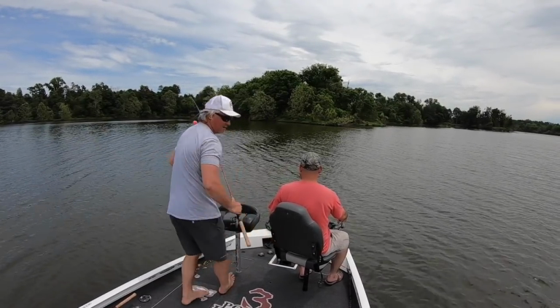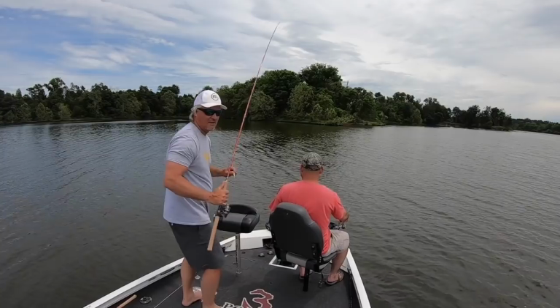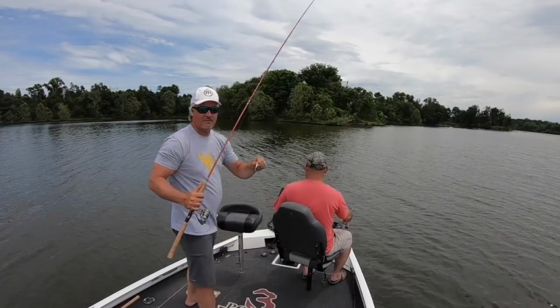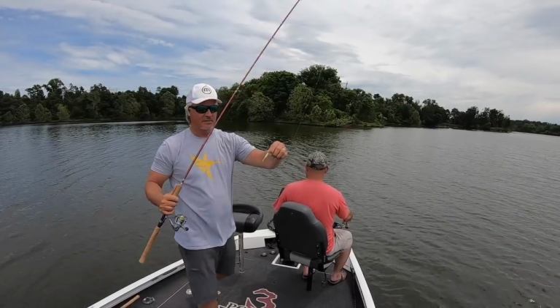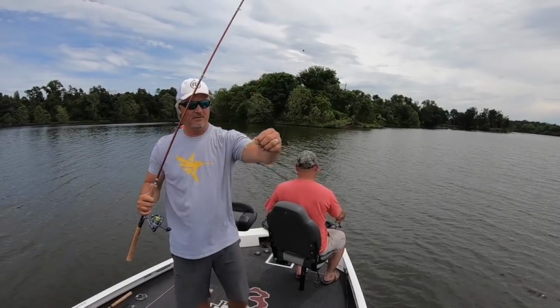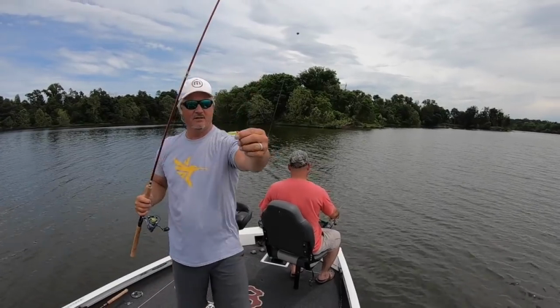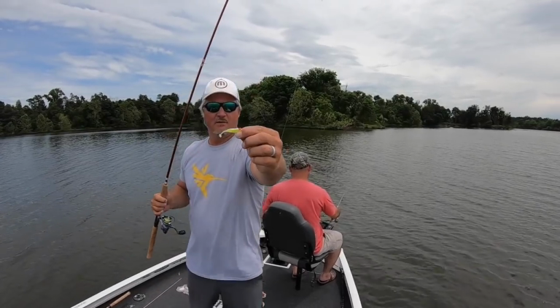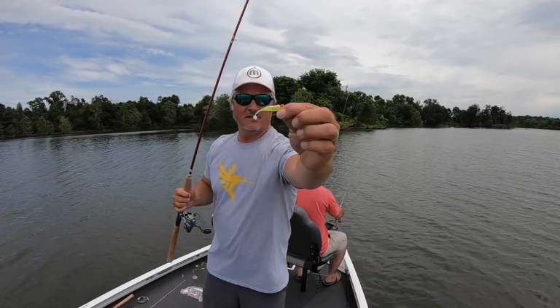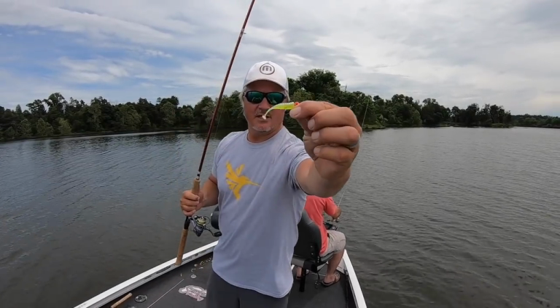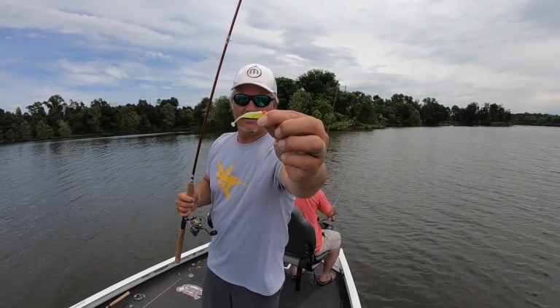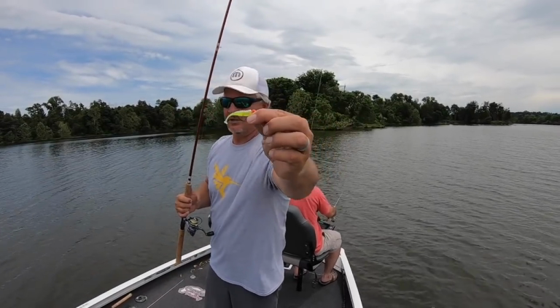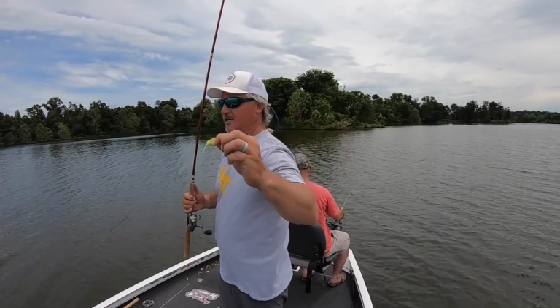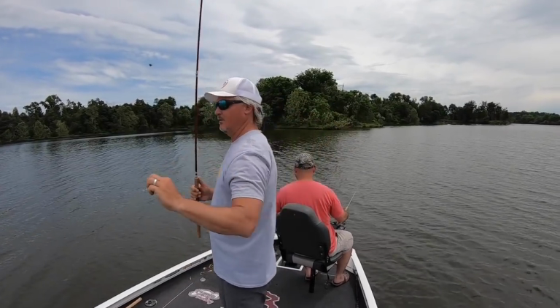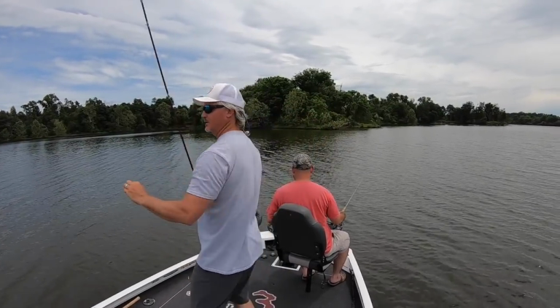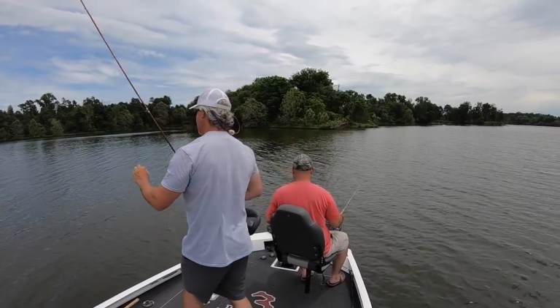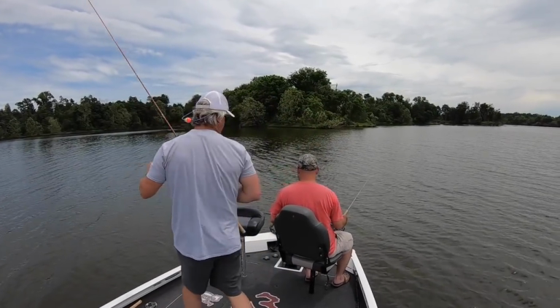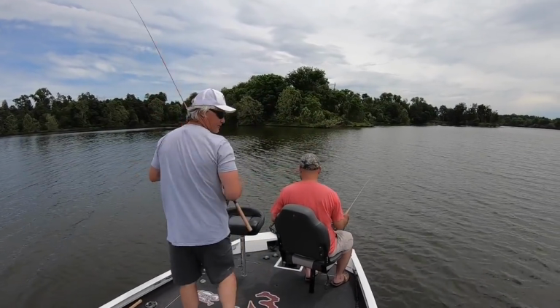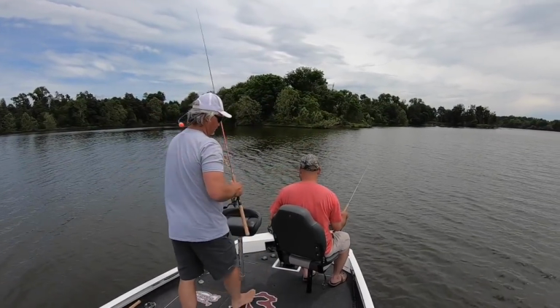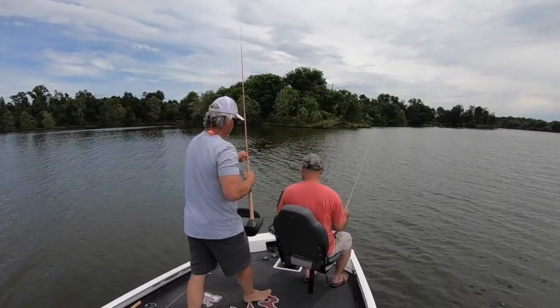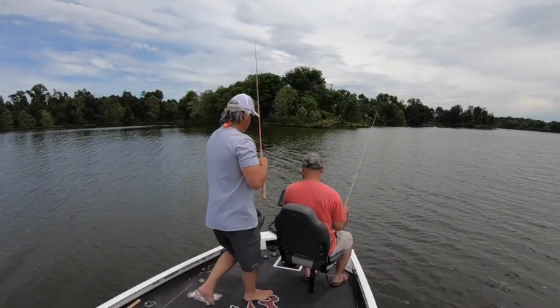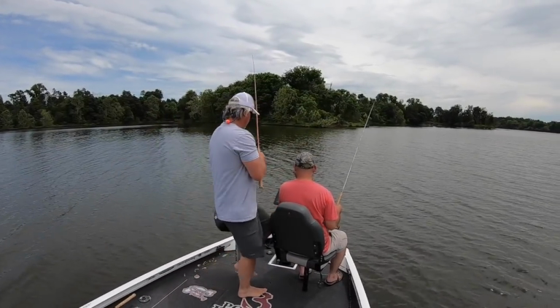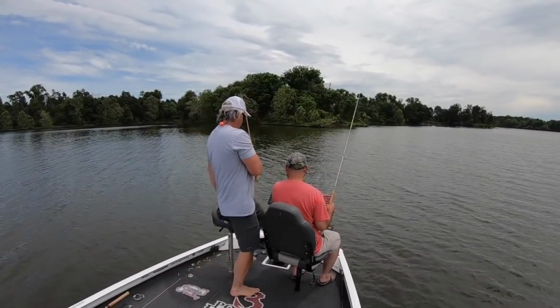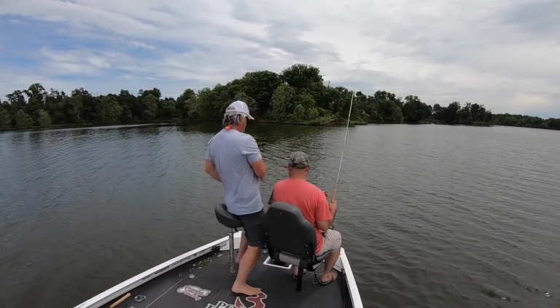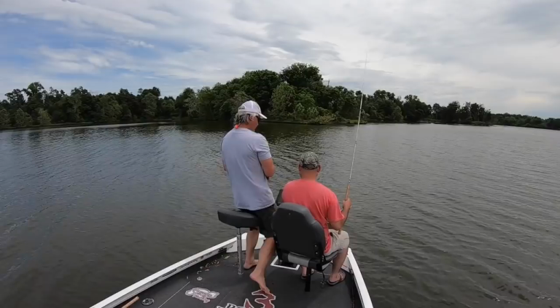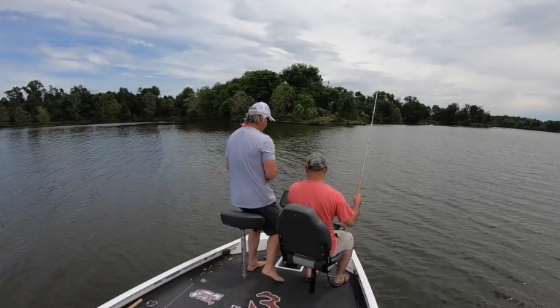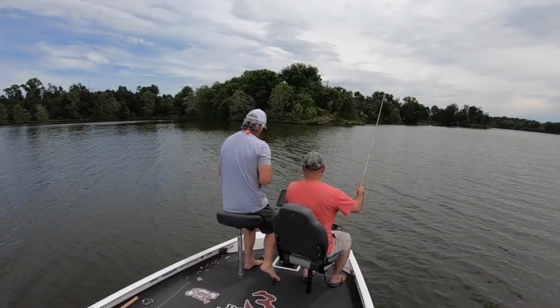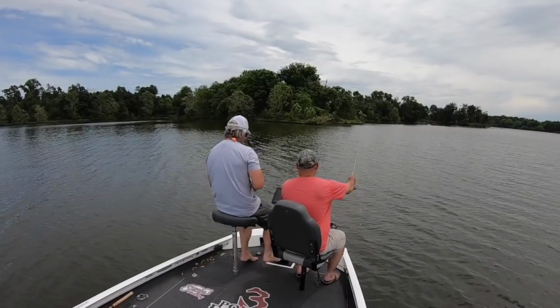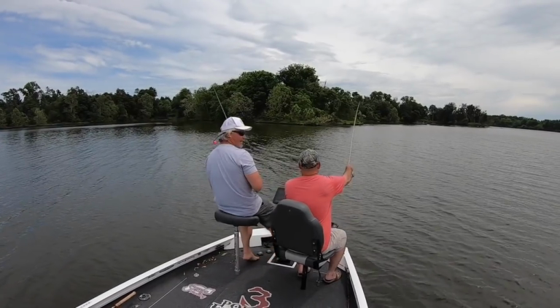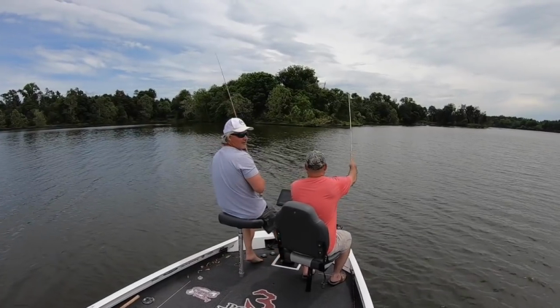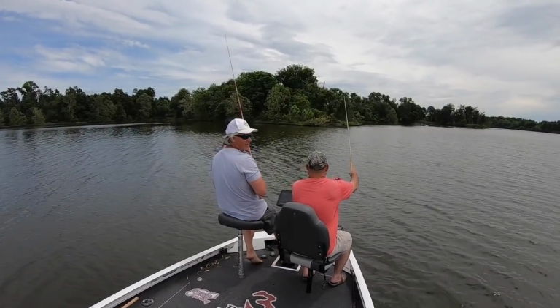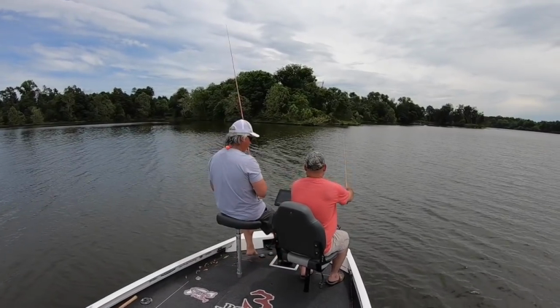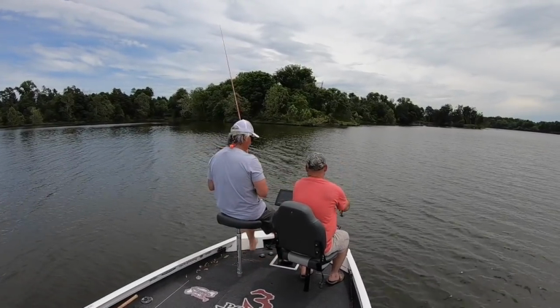Switching up to an orange head, 1/32-ounce jig. I like the action of a paddle tail, I really do.